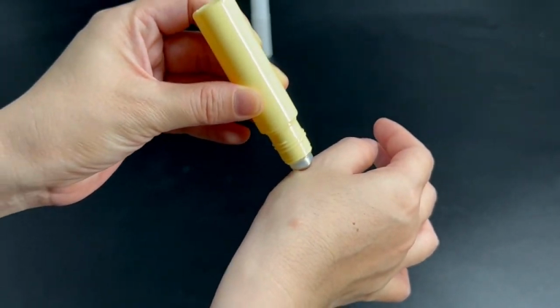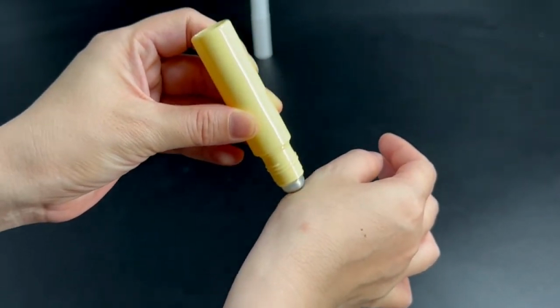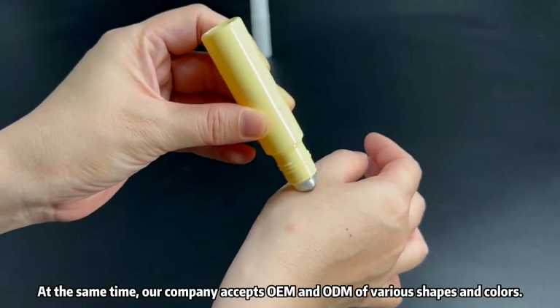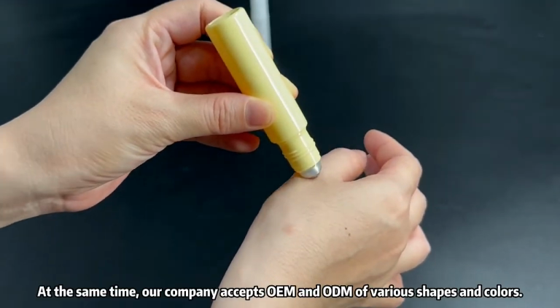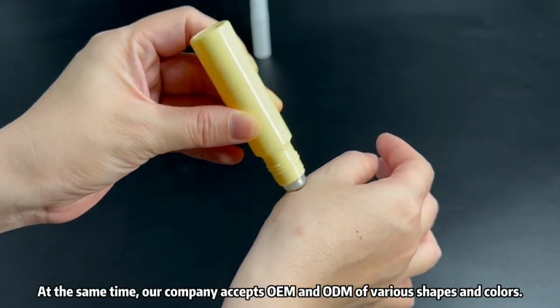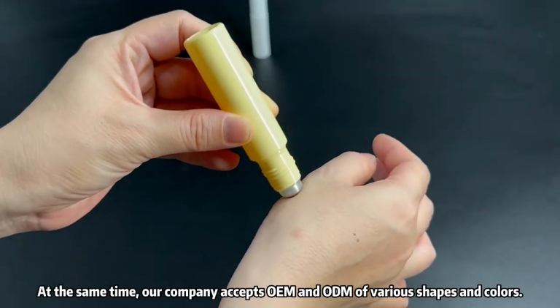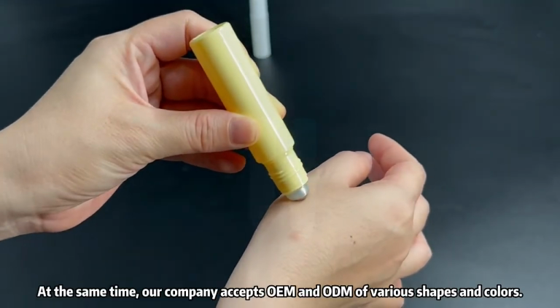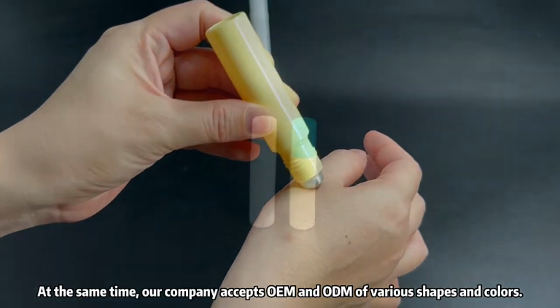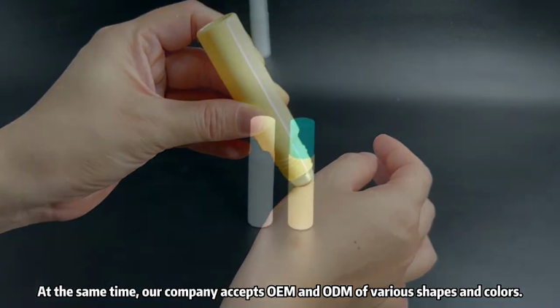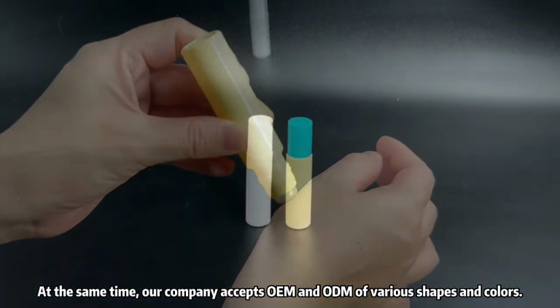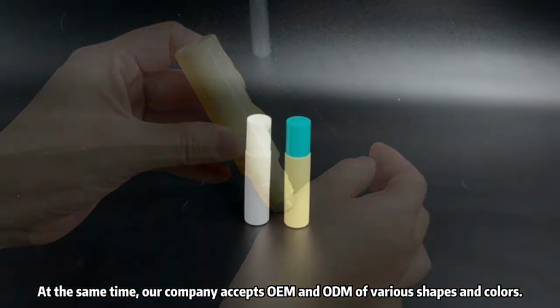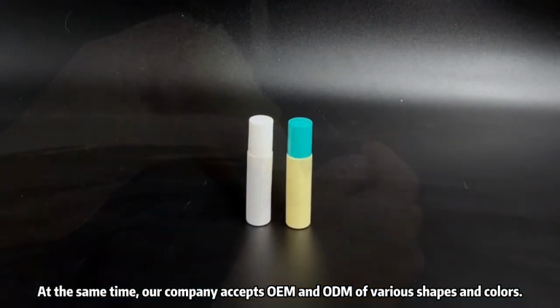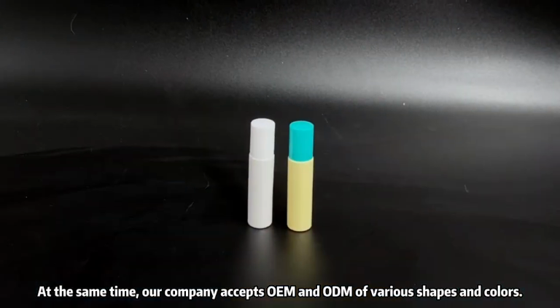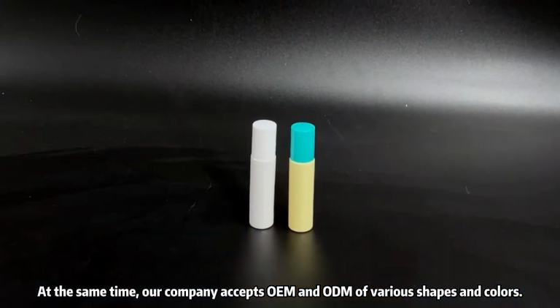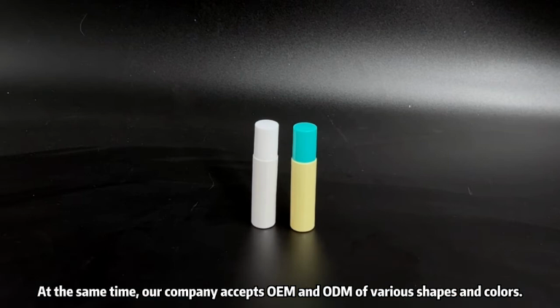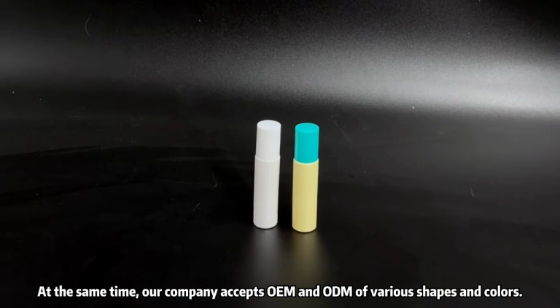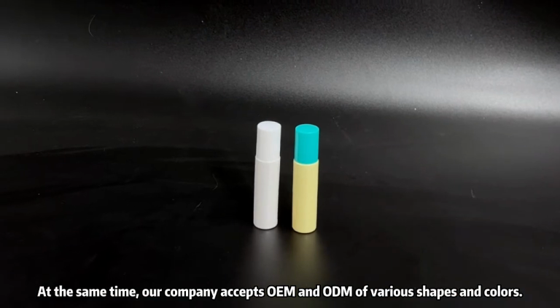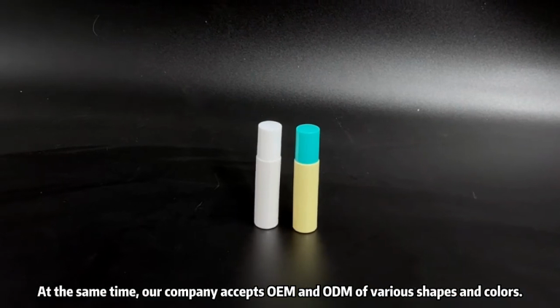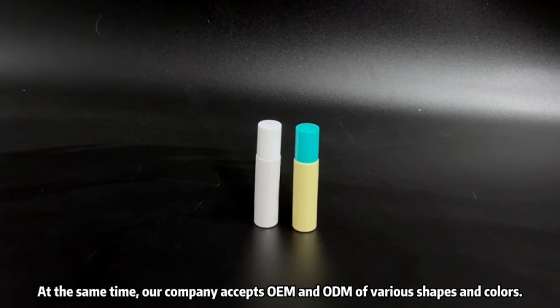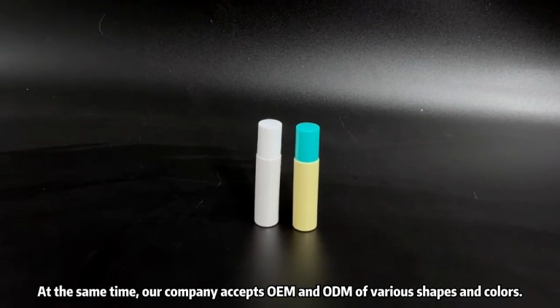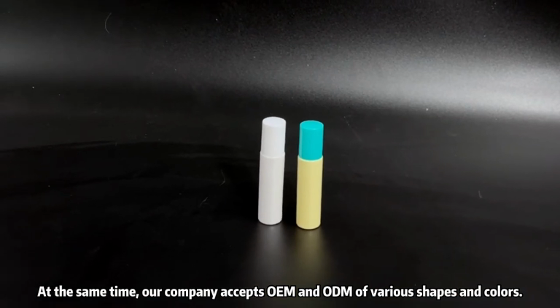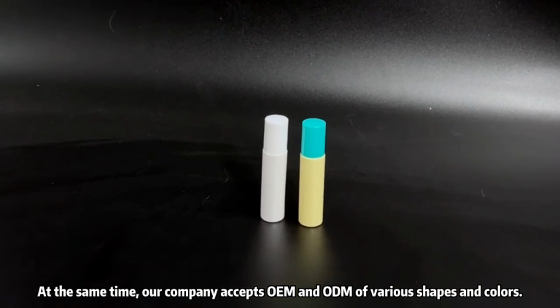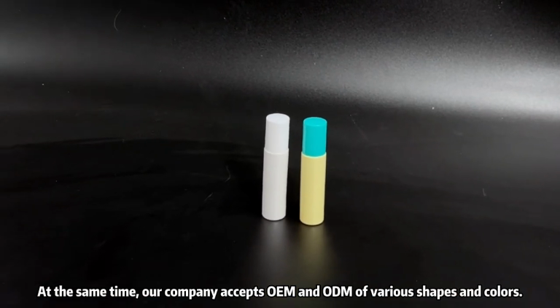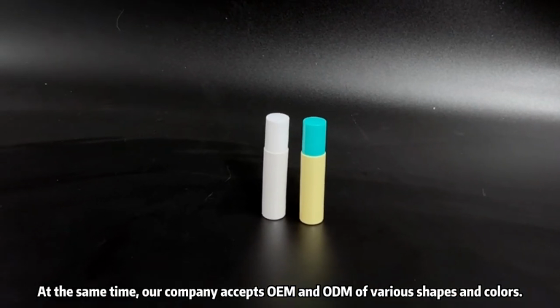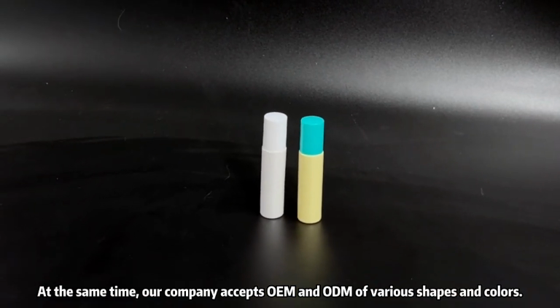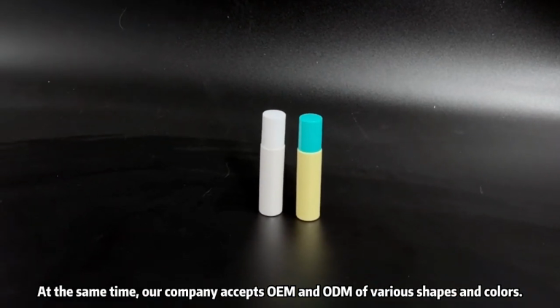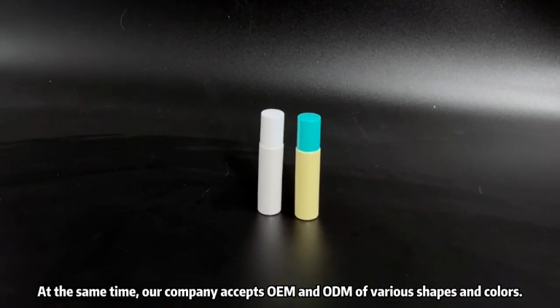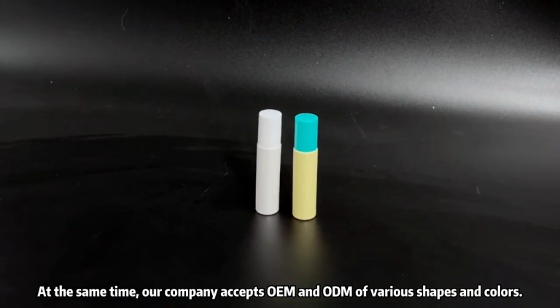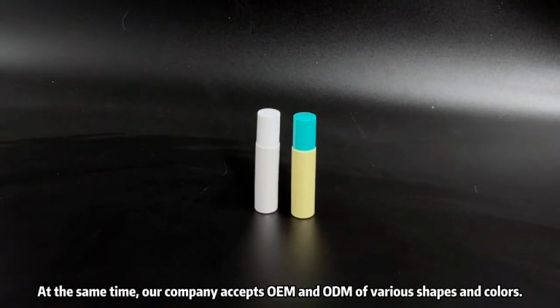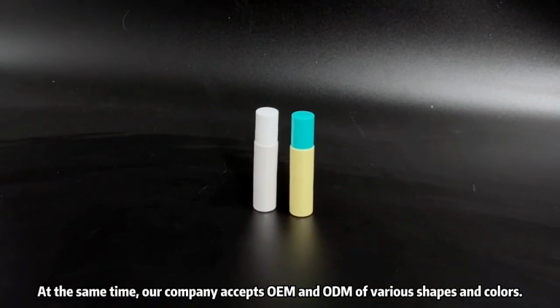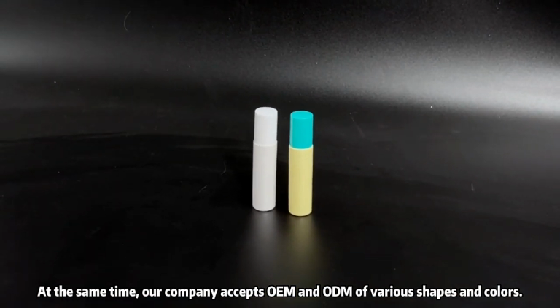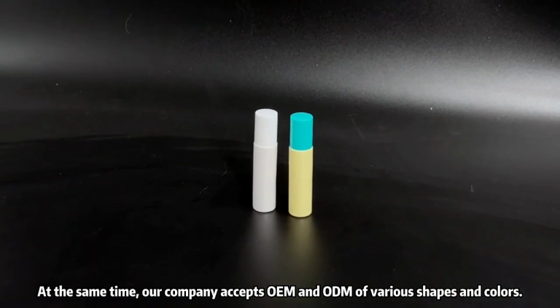At the same time, our company accepts OEM and ODM of various shapes and colors.